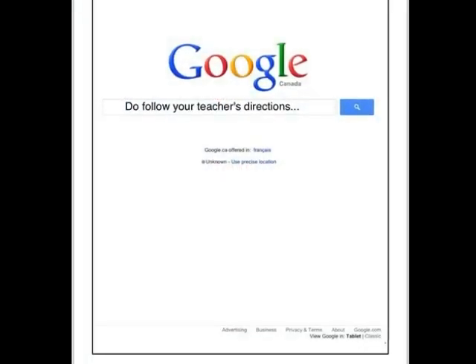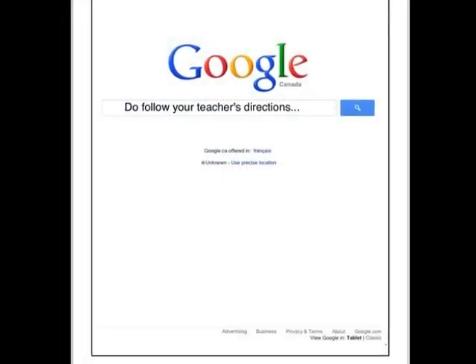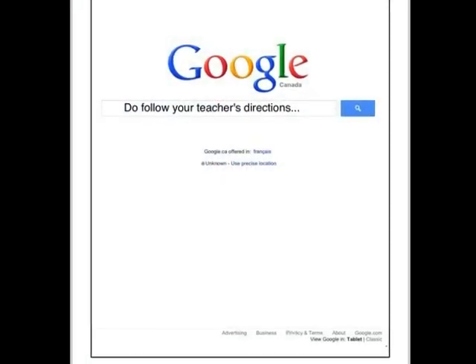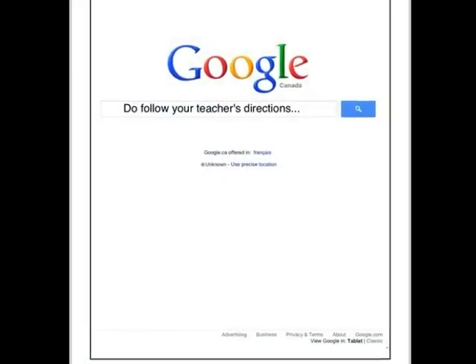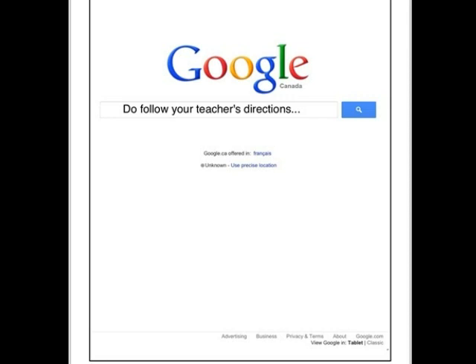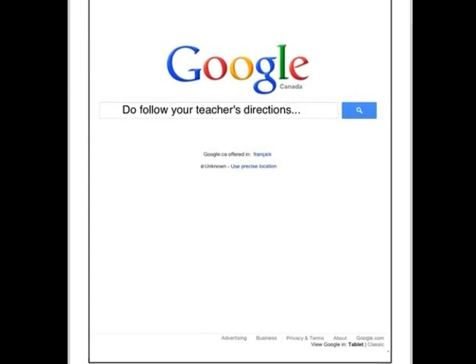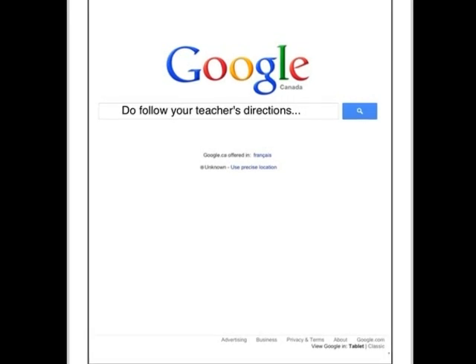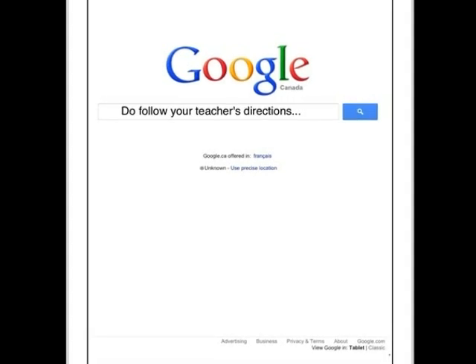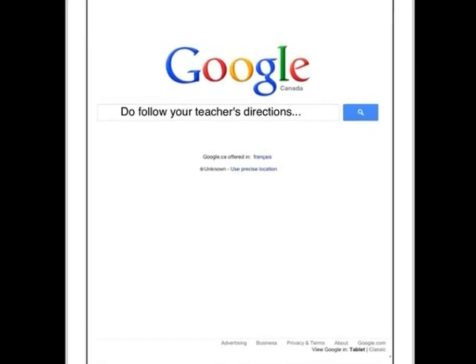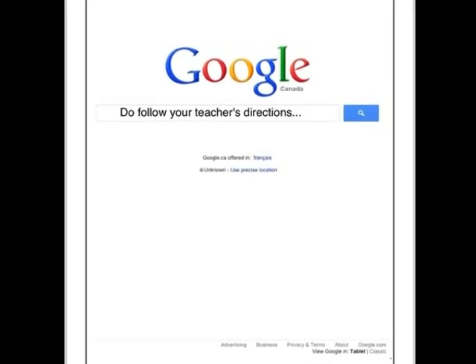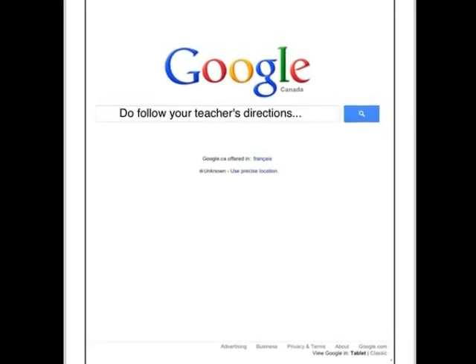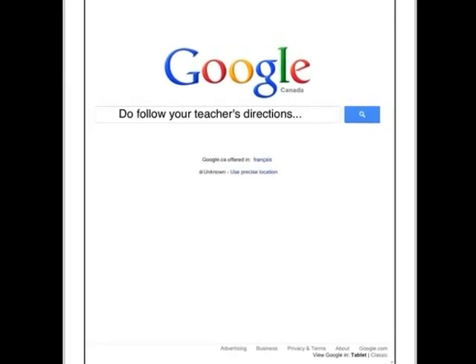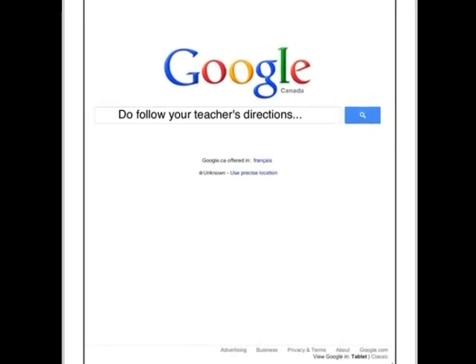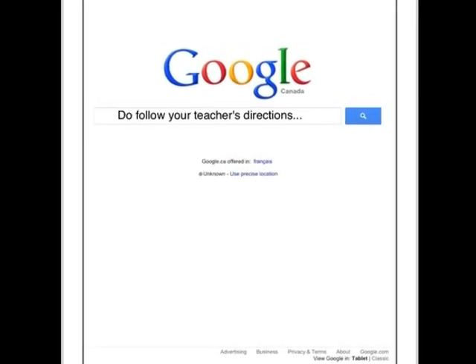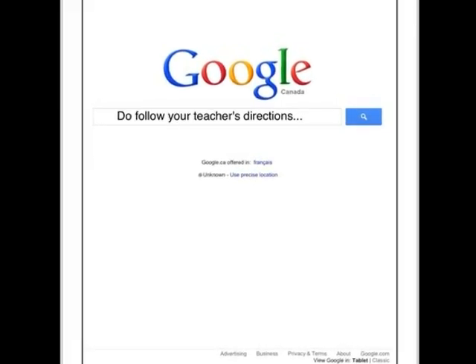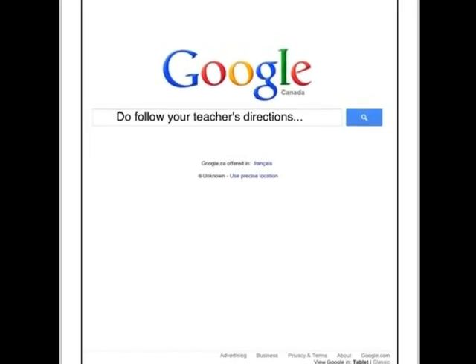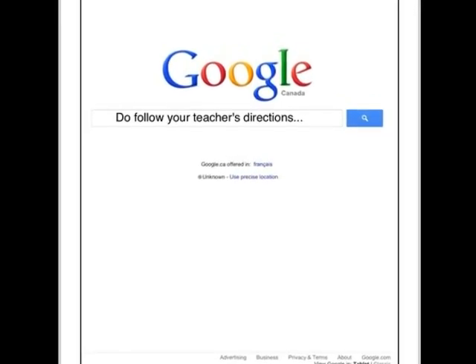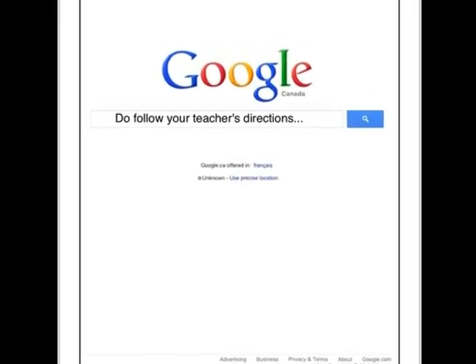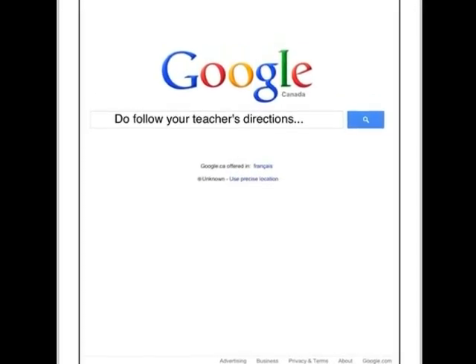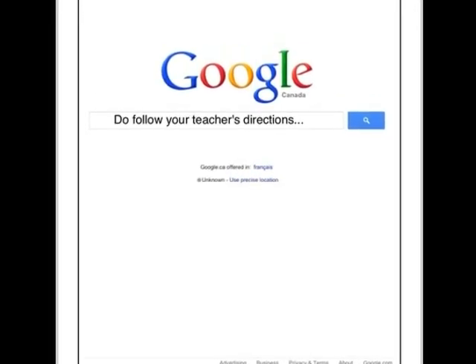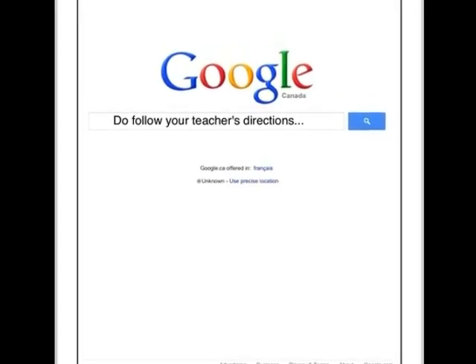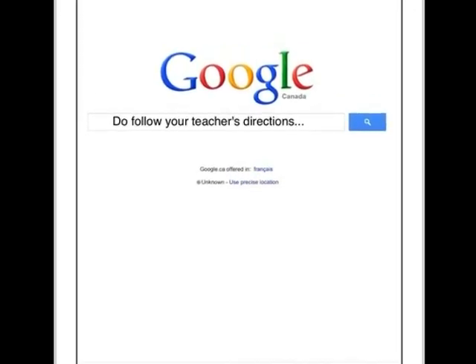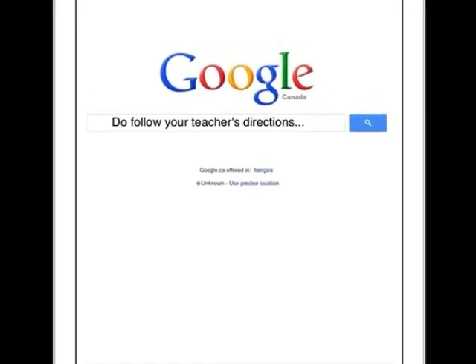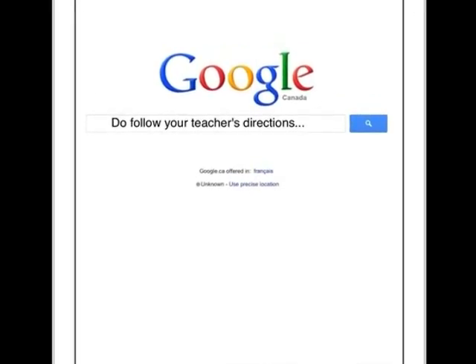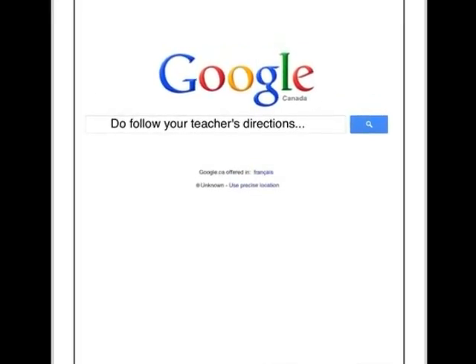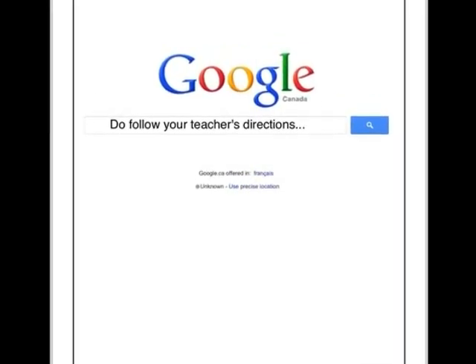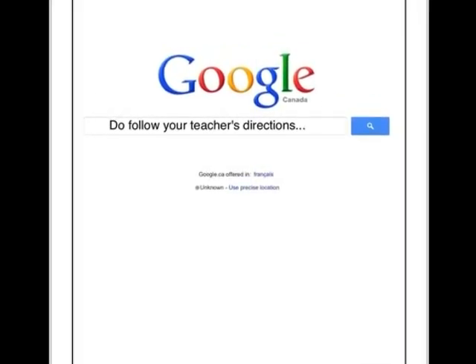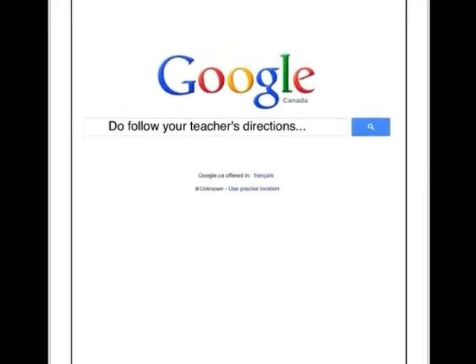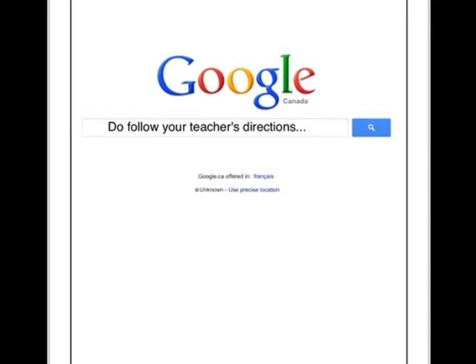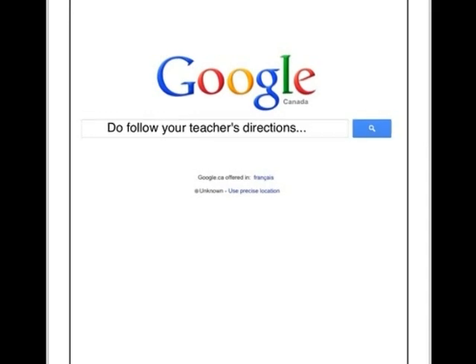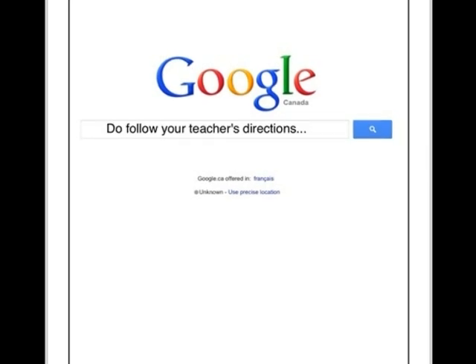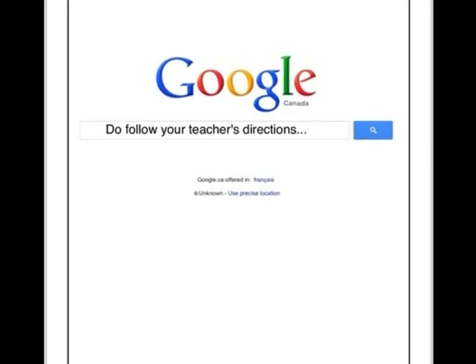Do follow your teacher's directions. And I'll say it again — do follow your teacher's directions.